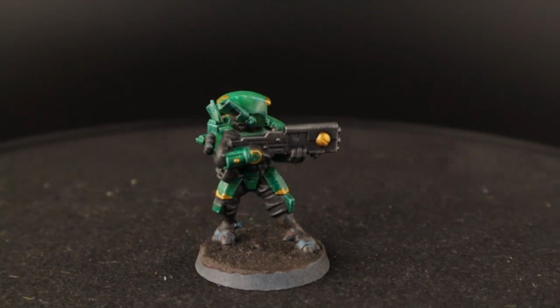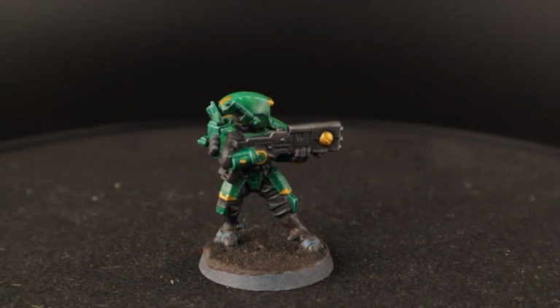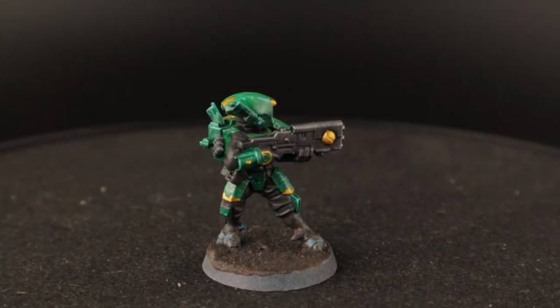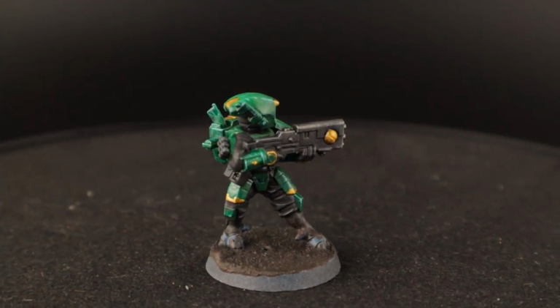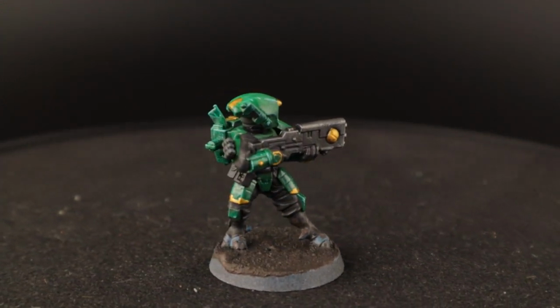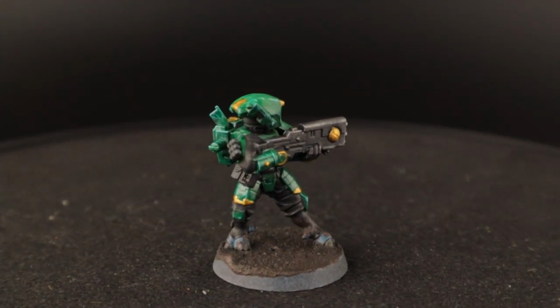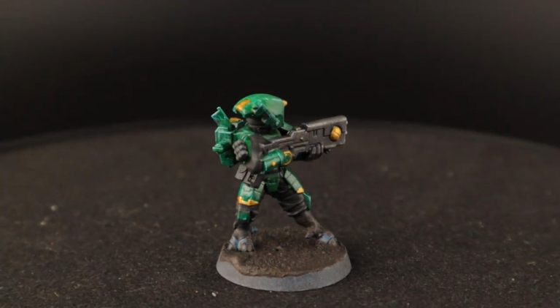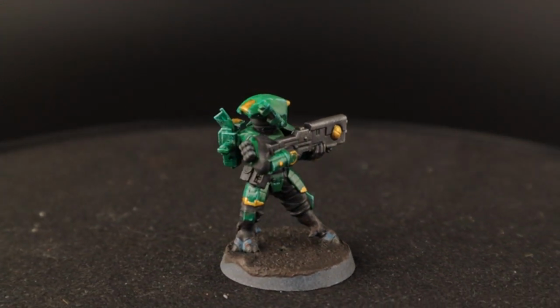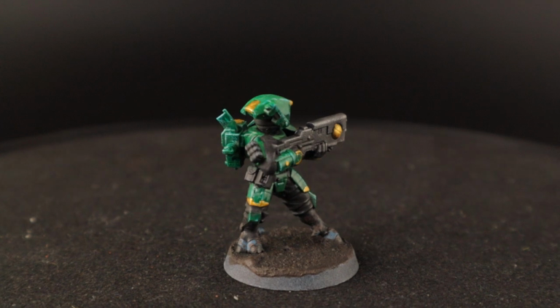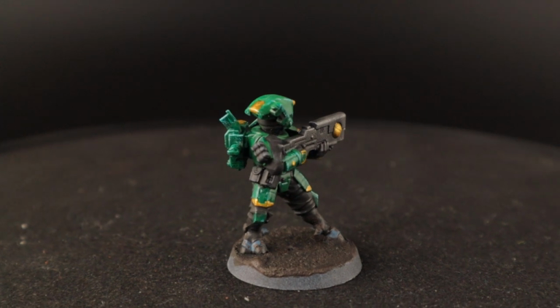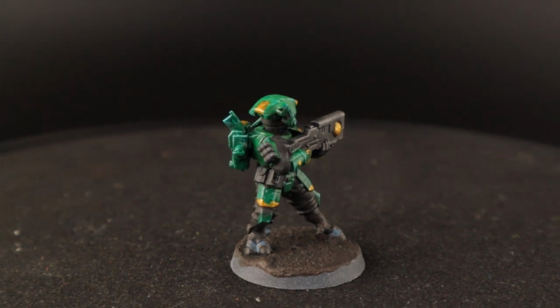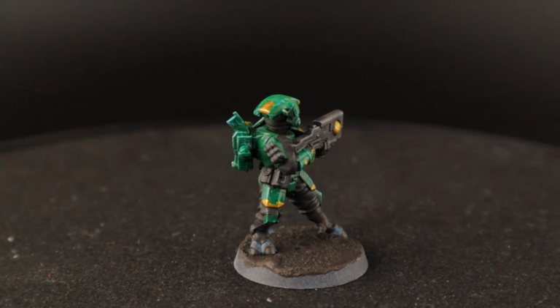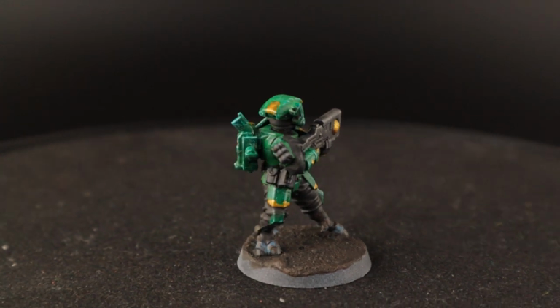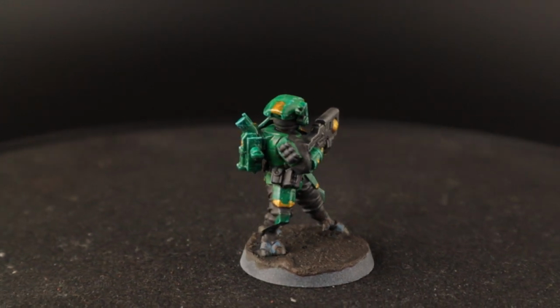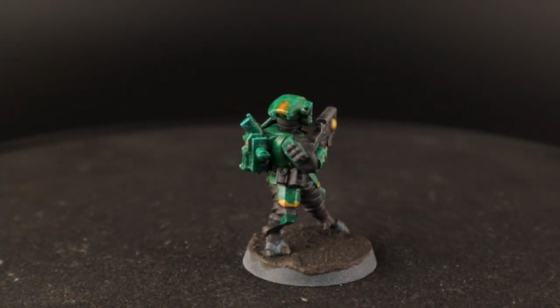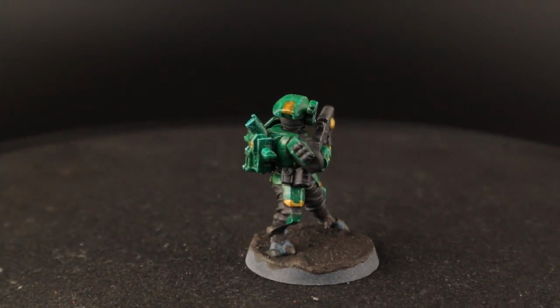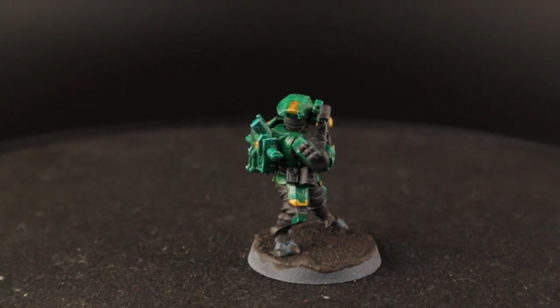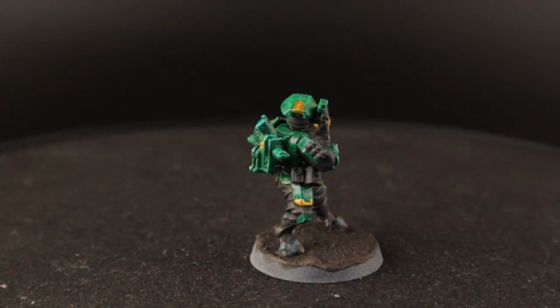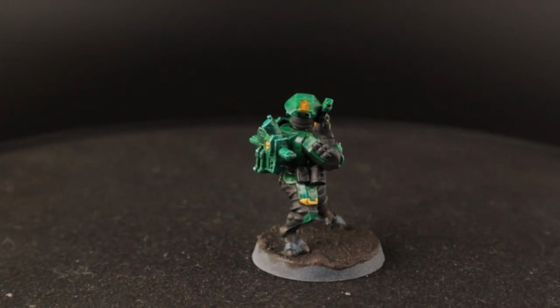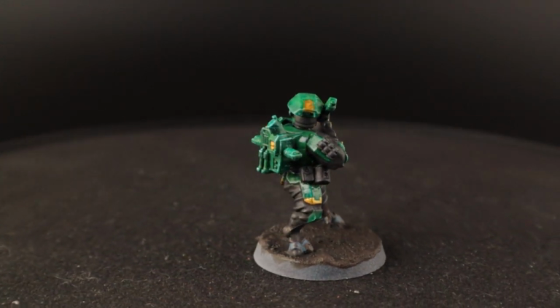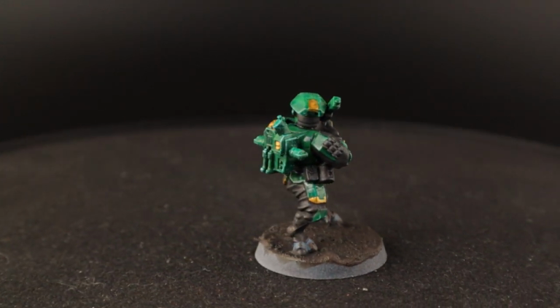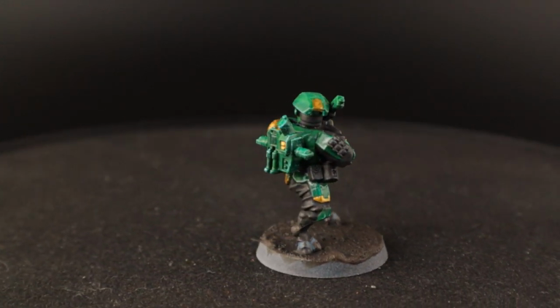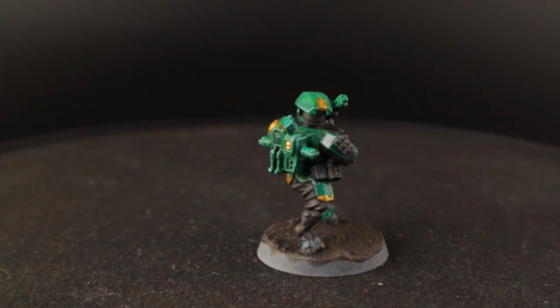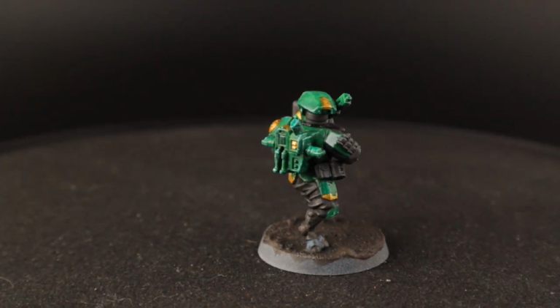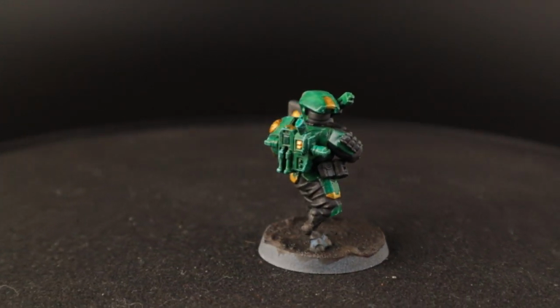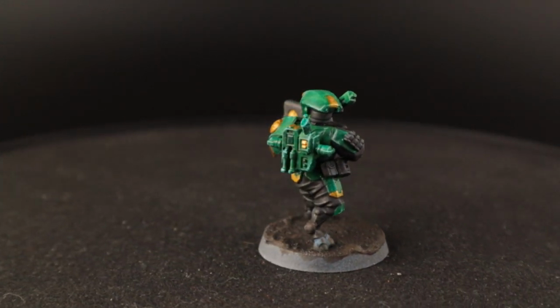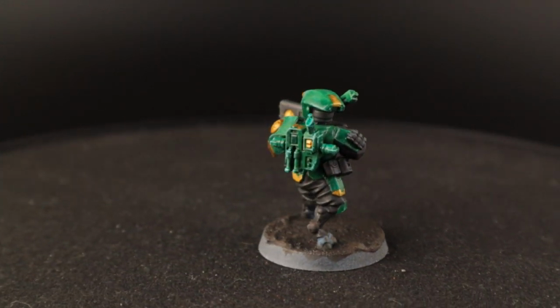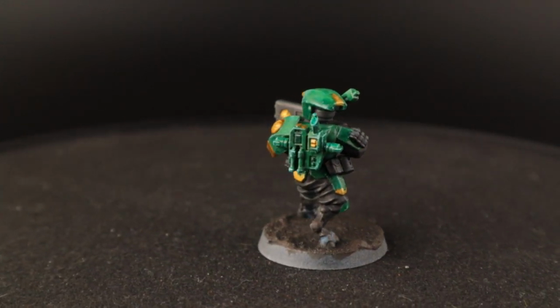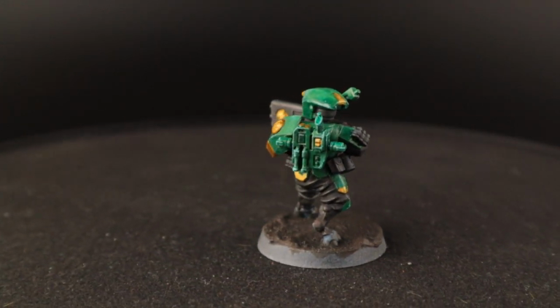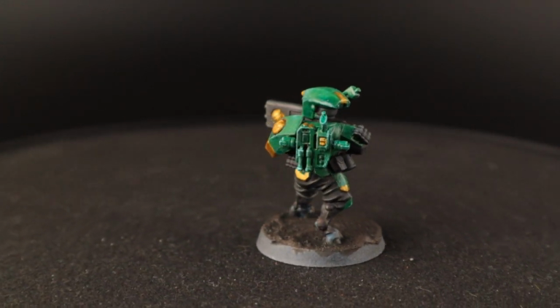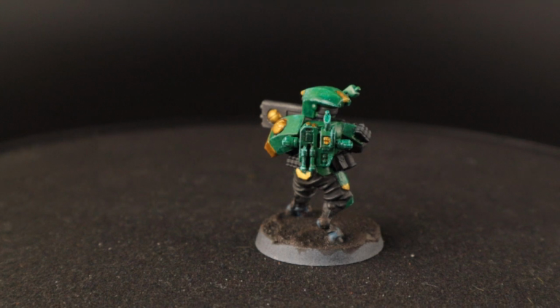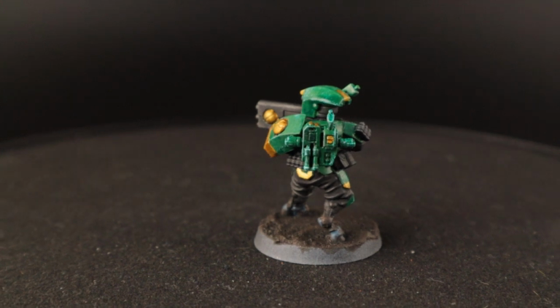You just add more gold trim to the higher ranking figures and more details on the weapons for the battle suits.